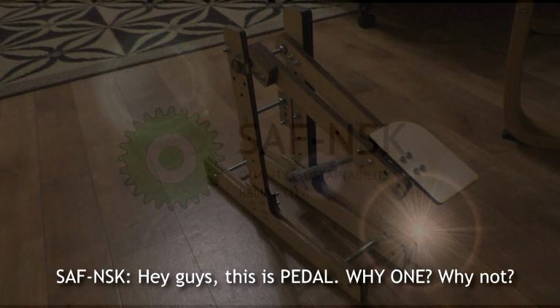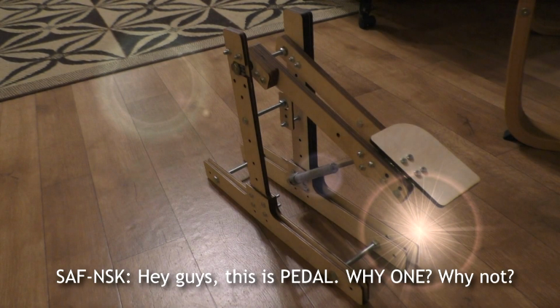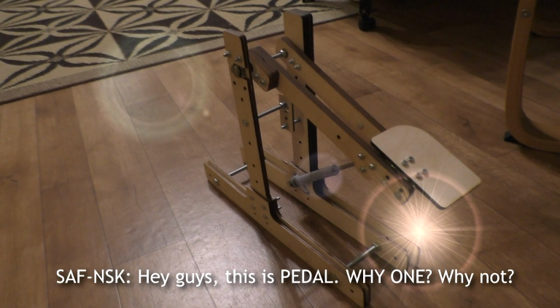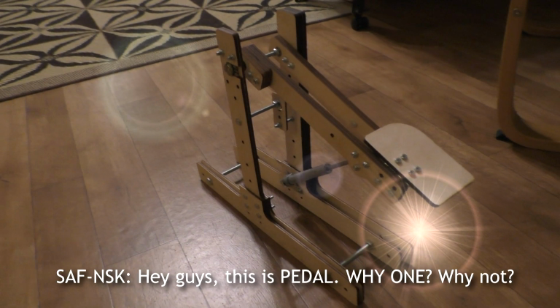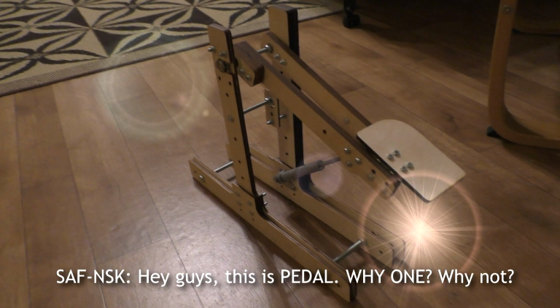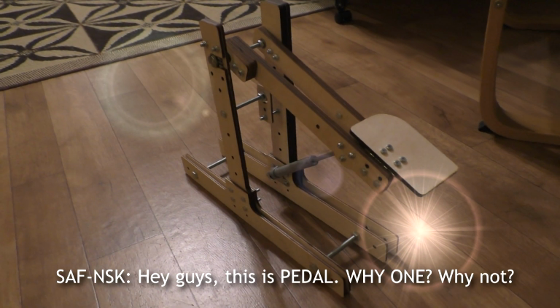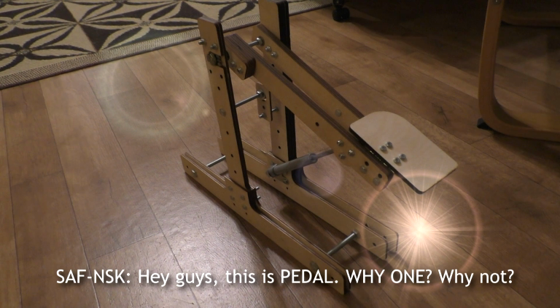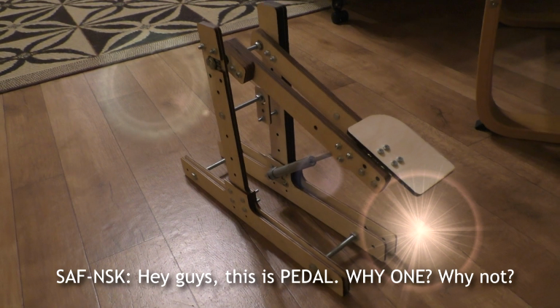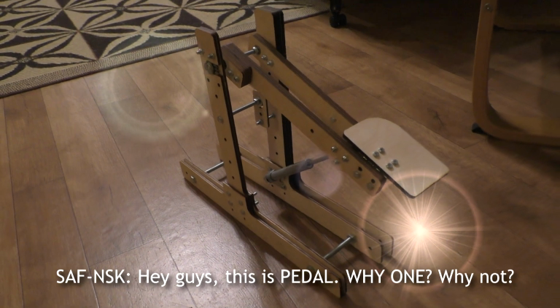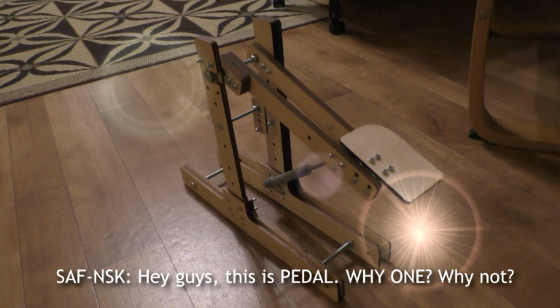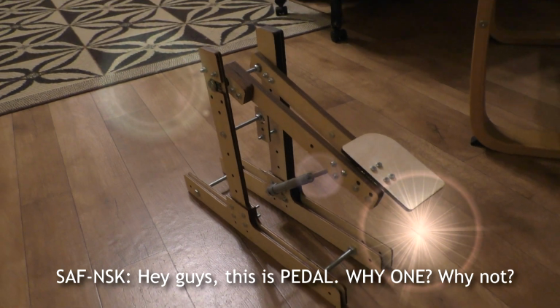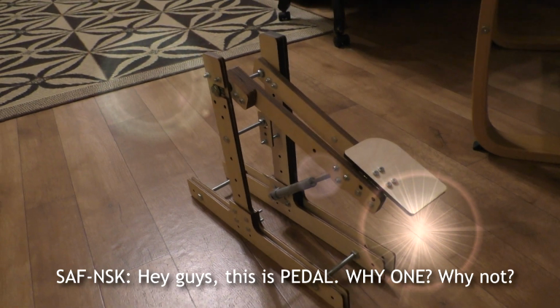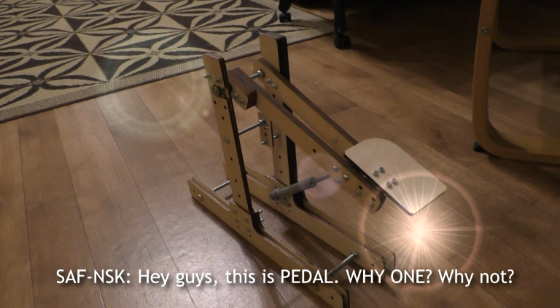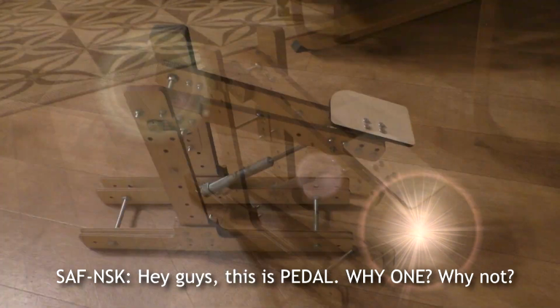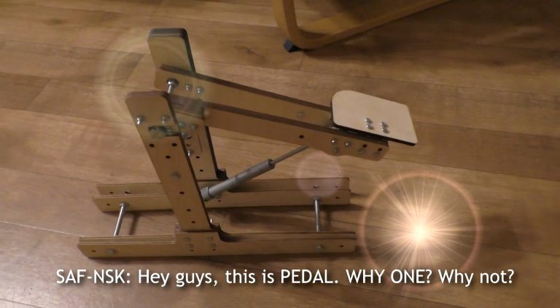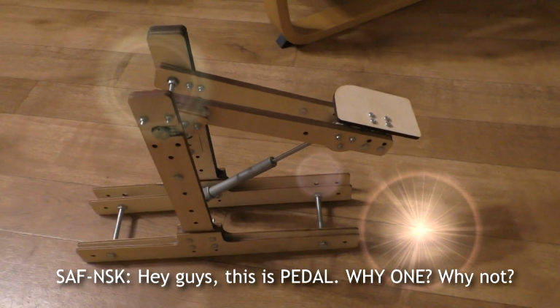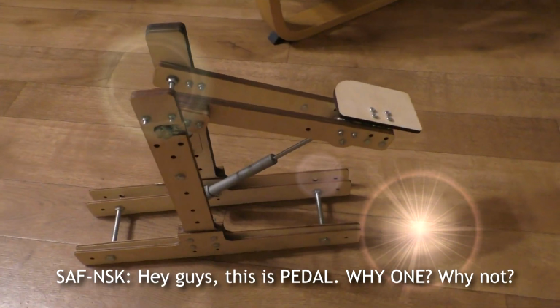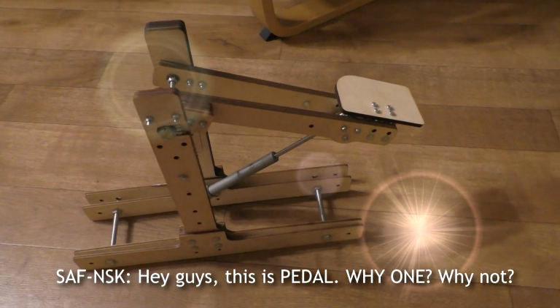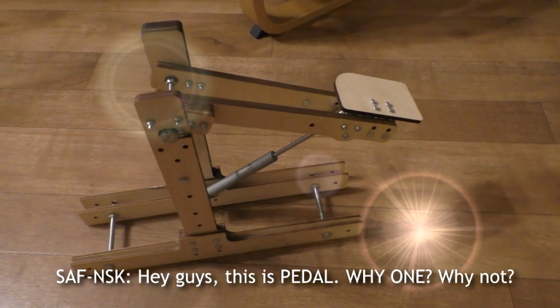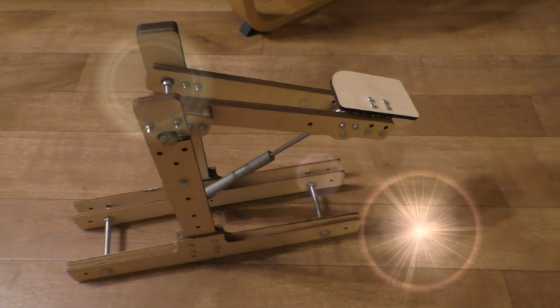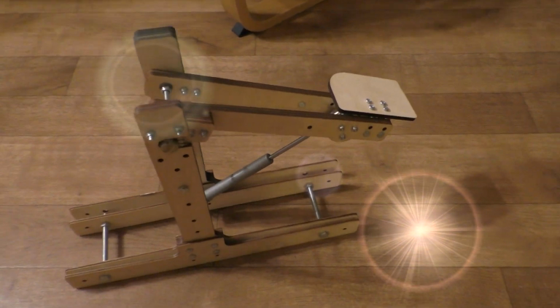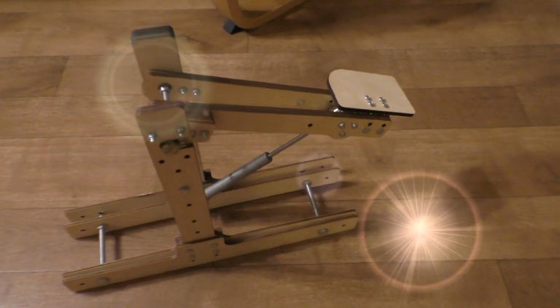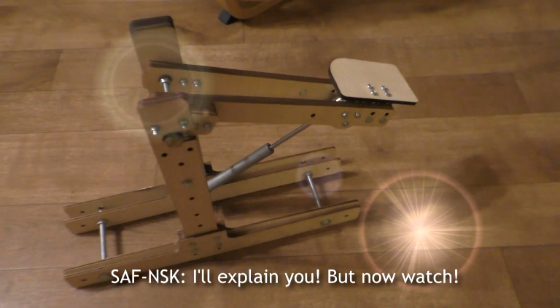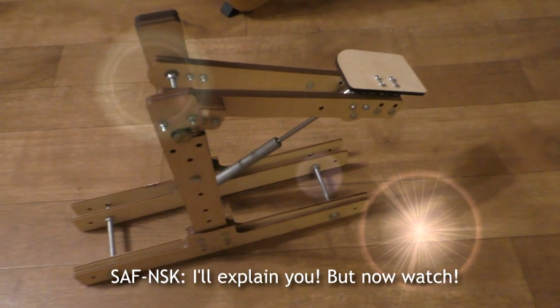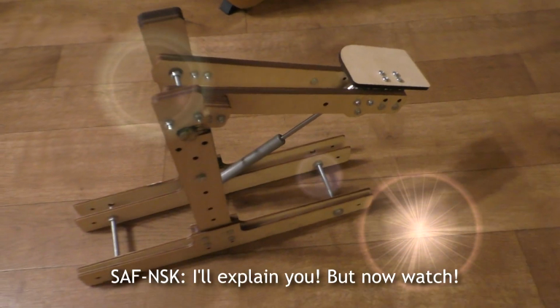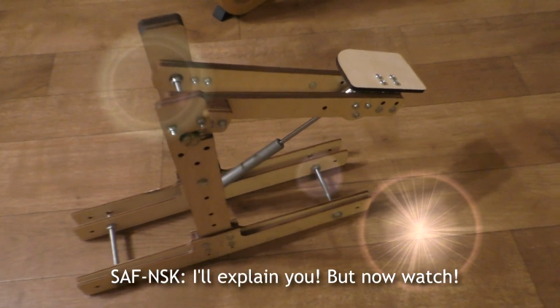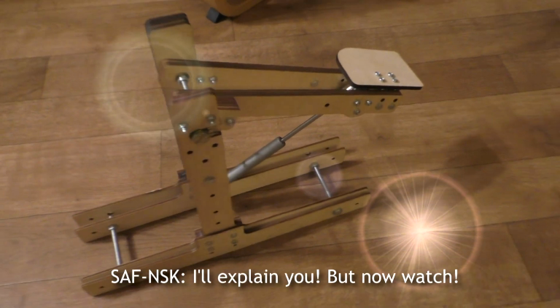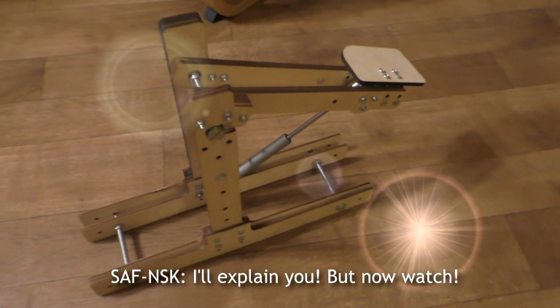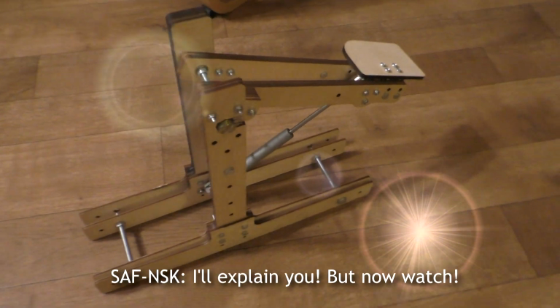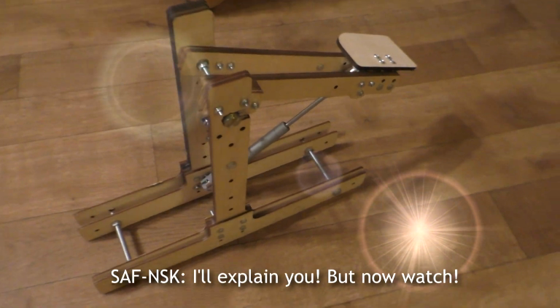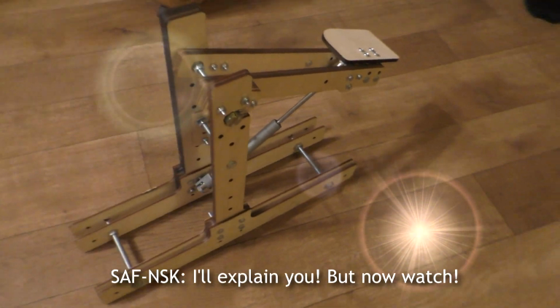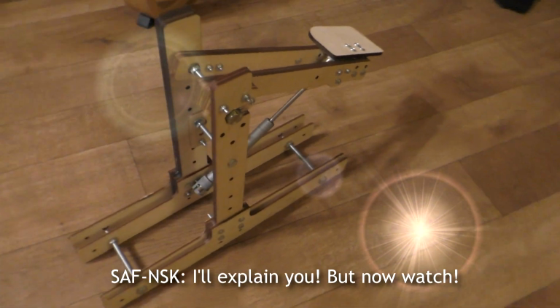Hey guys, this is Pedal. Why won? Why not? I'll explain you, but now watch.